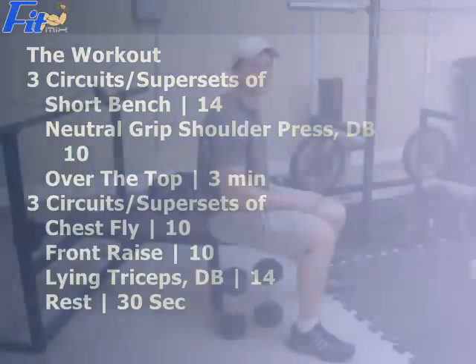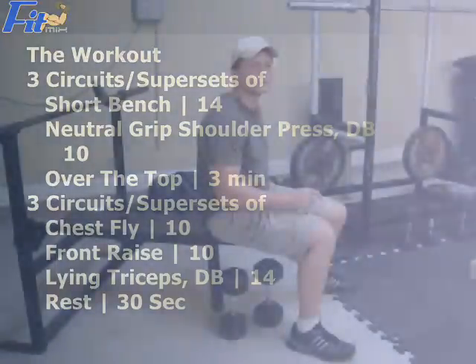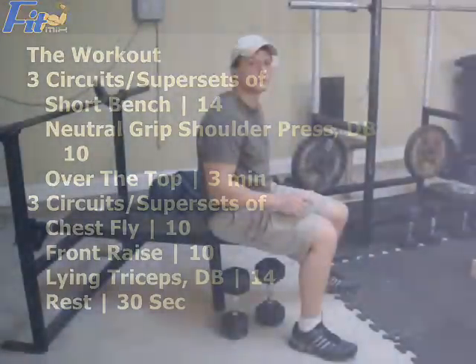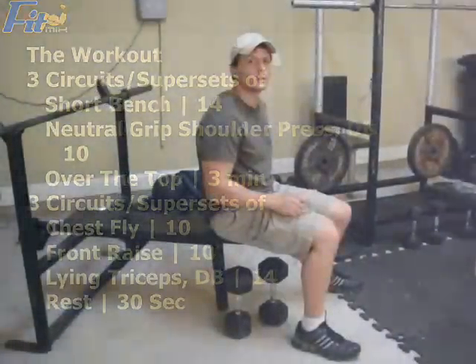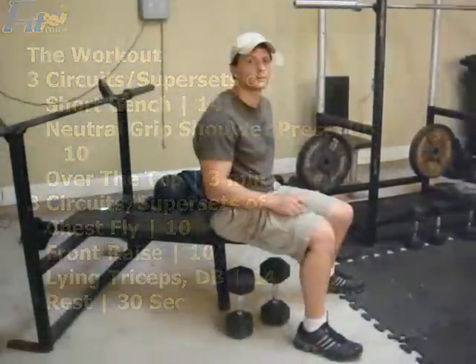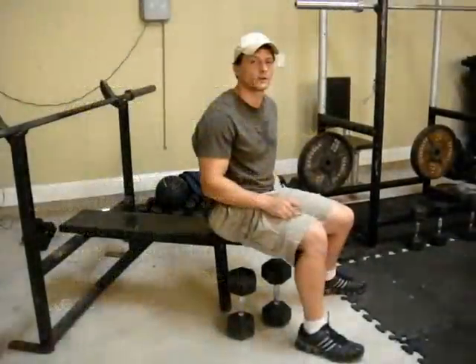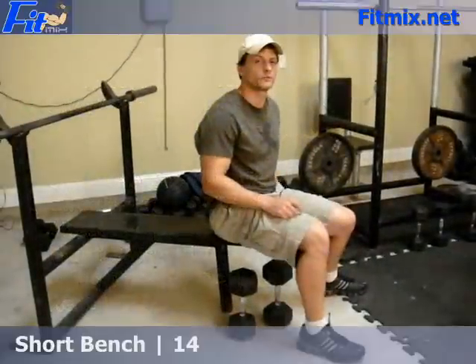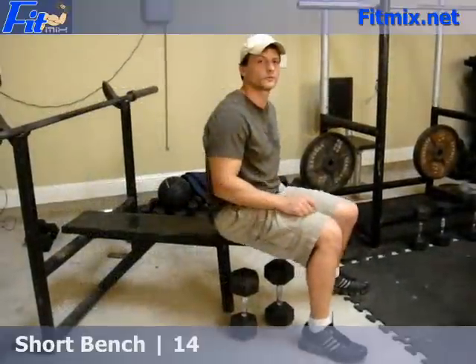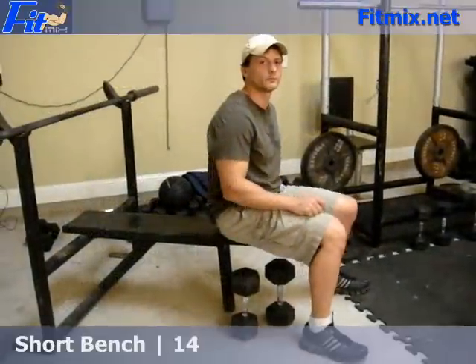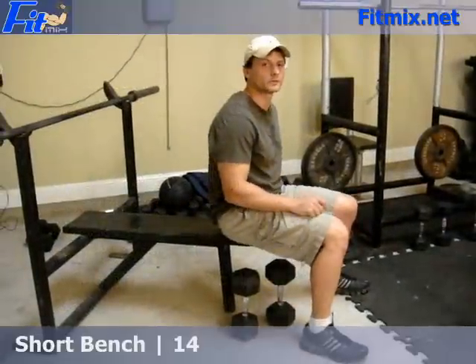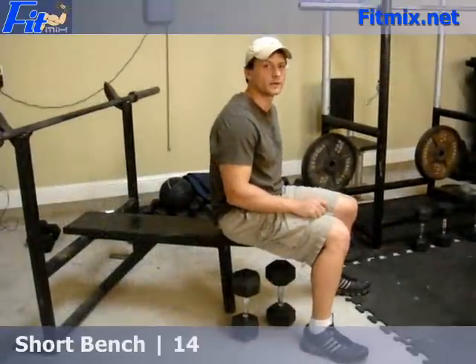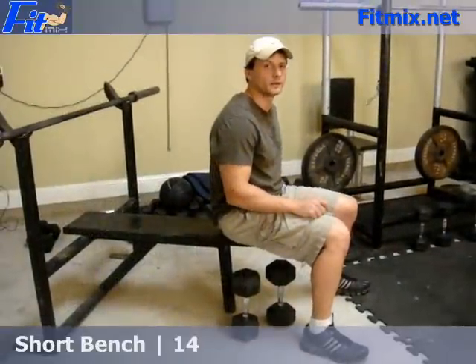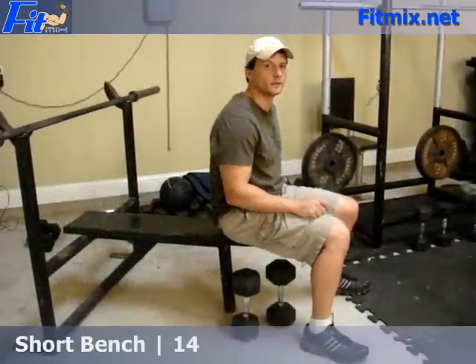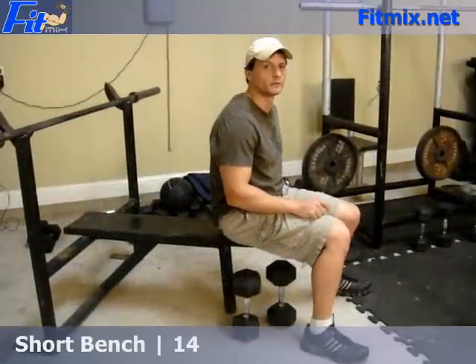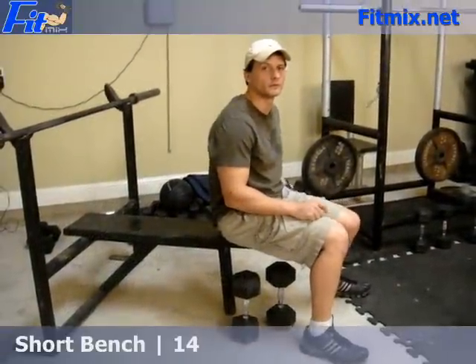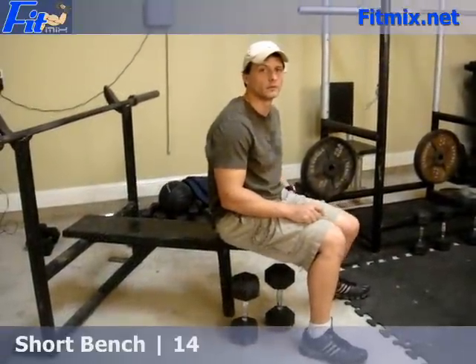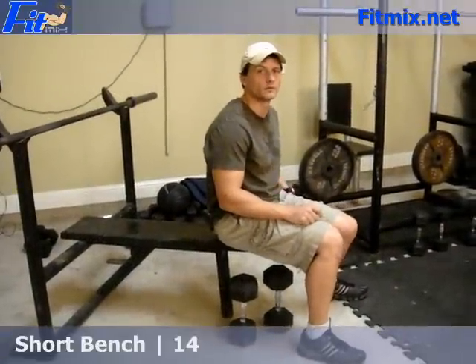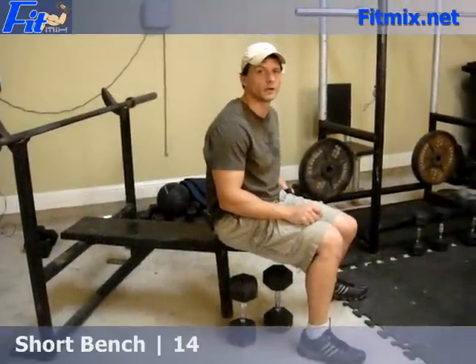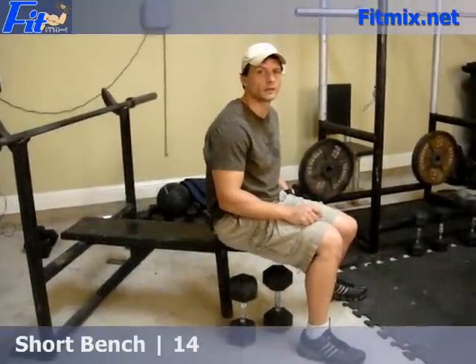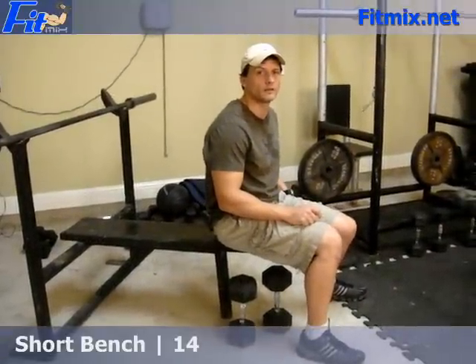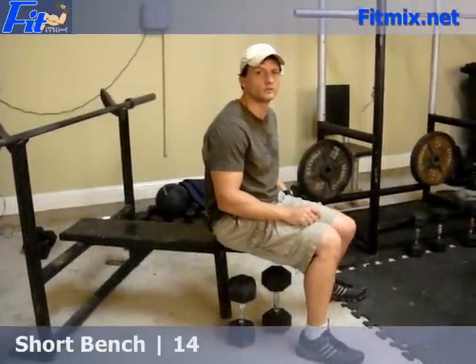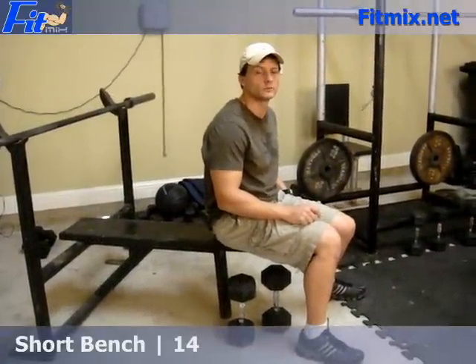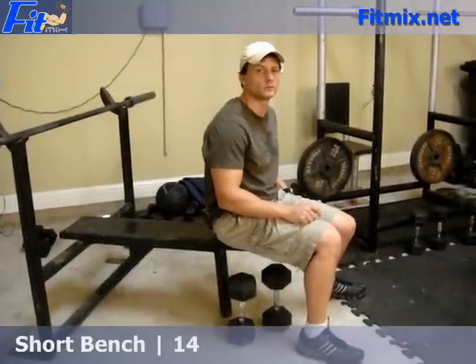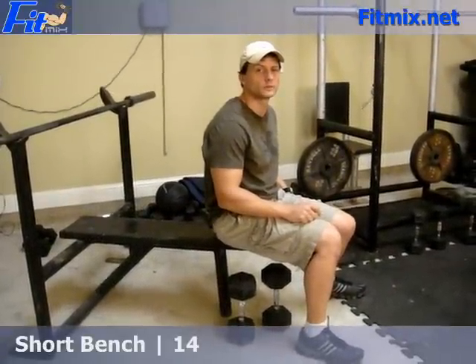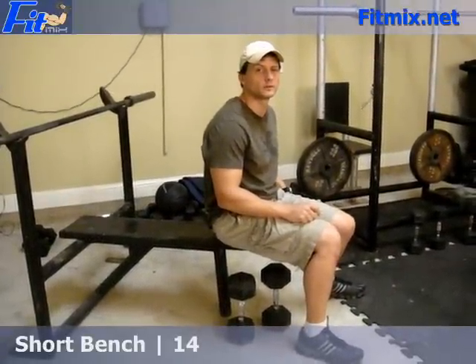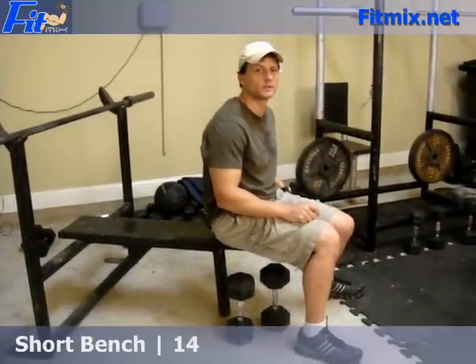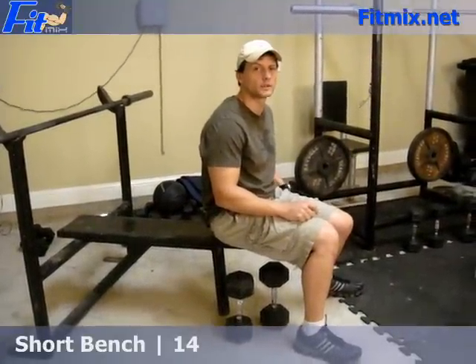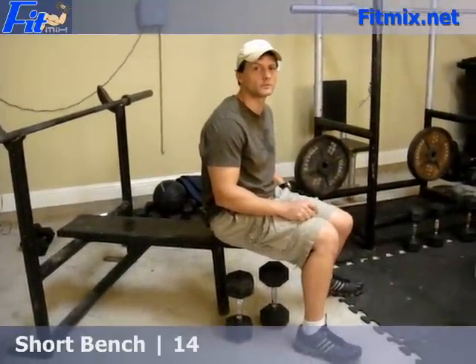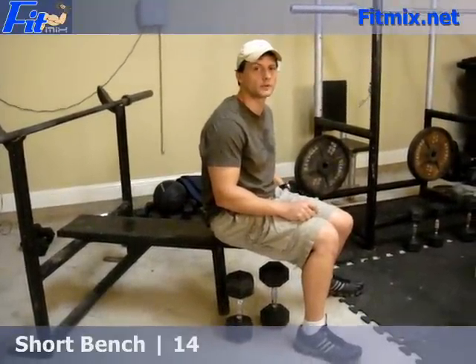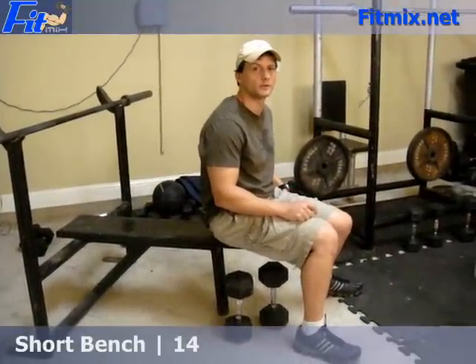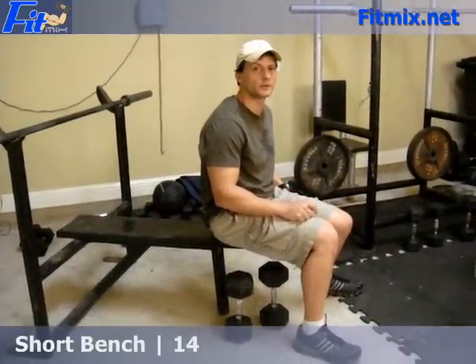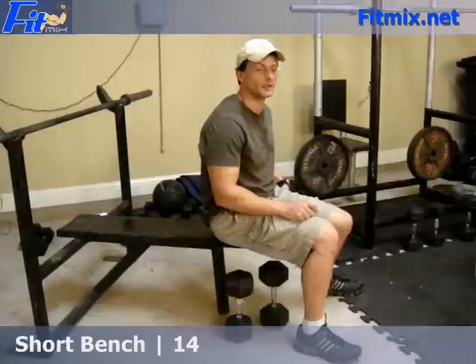This is Nick and Carol from Fitmix.net. We've got a shoulder and chest workout today.